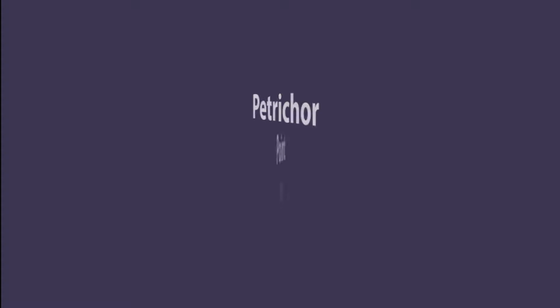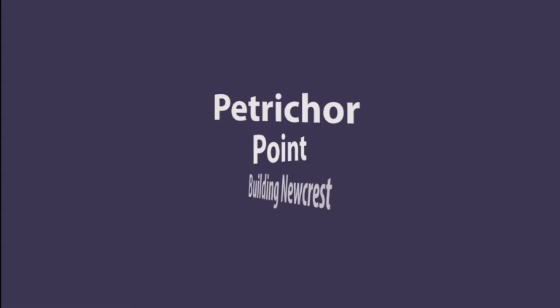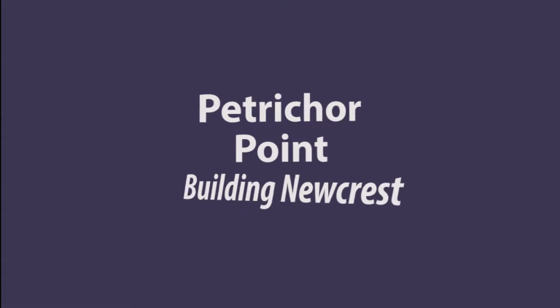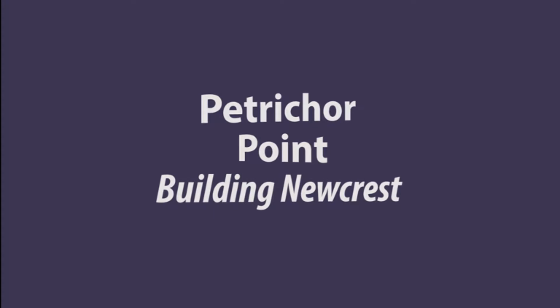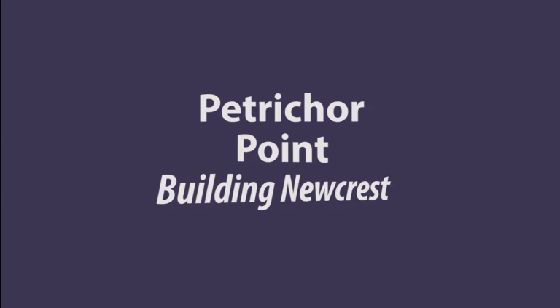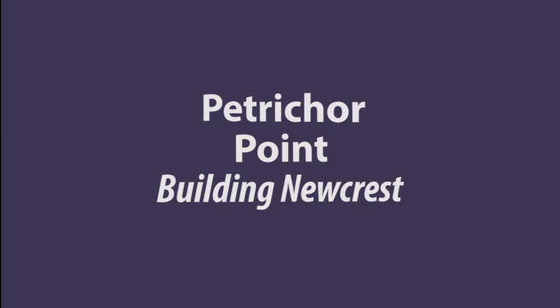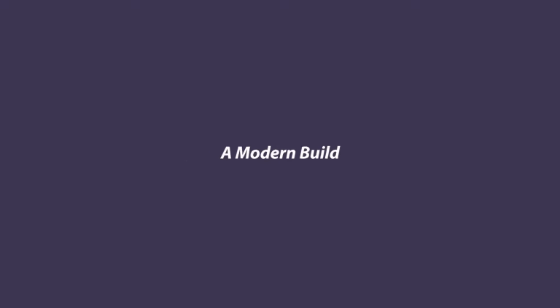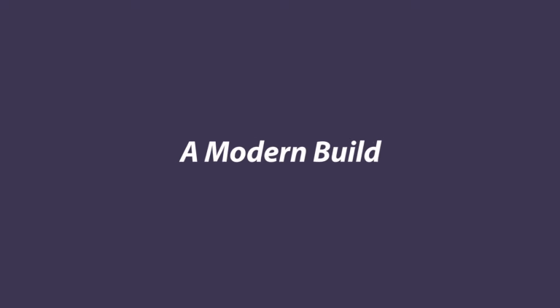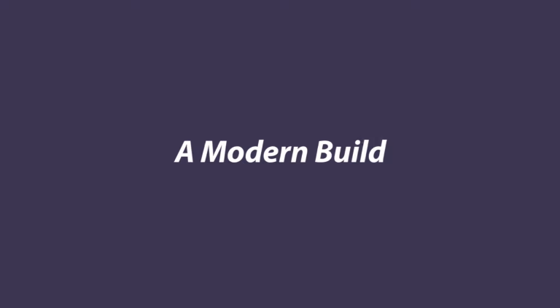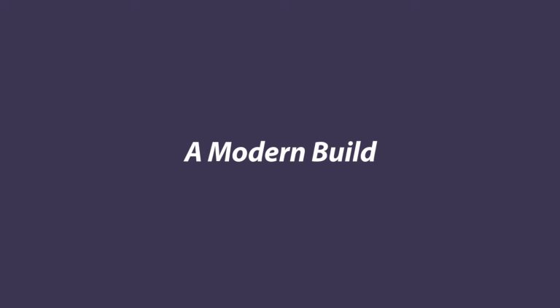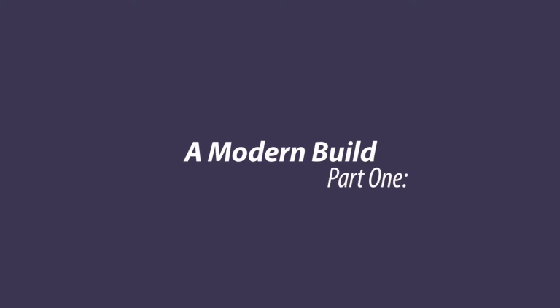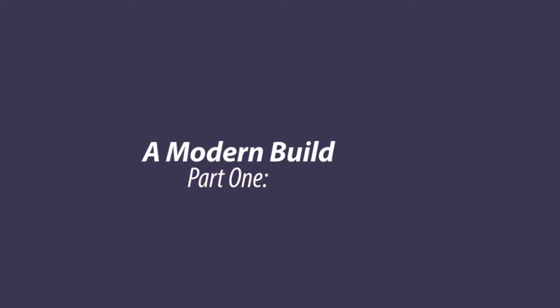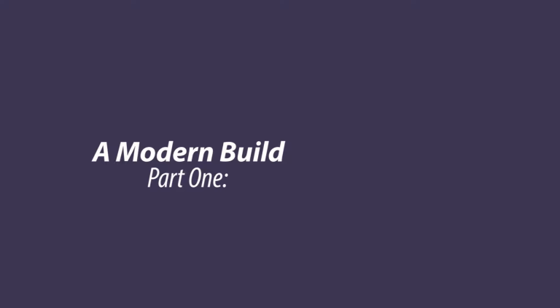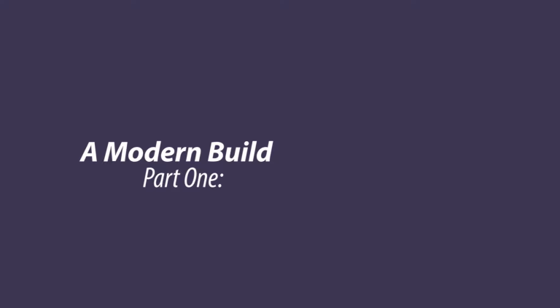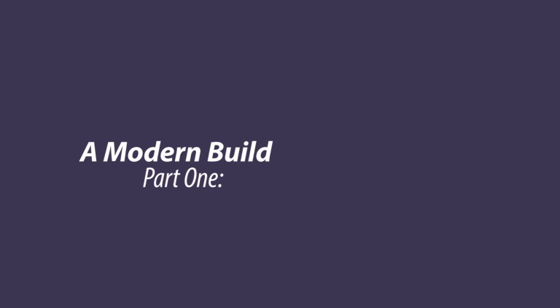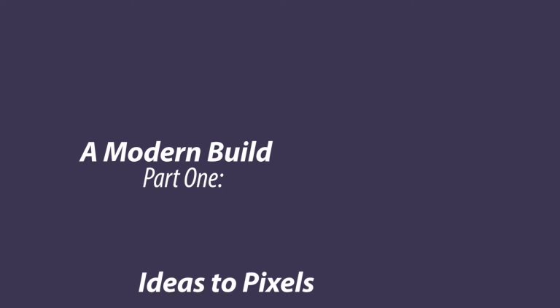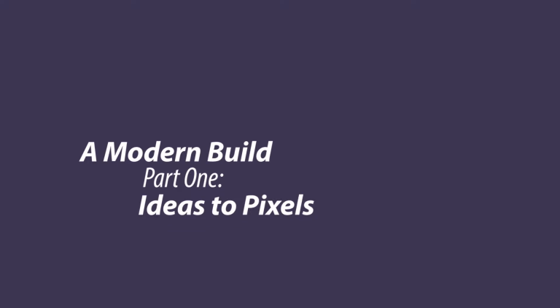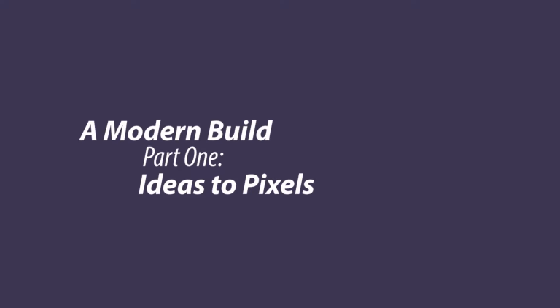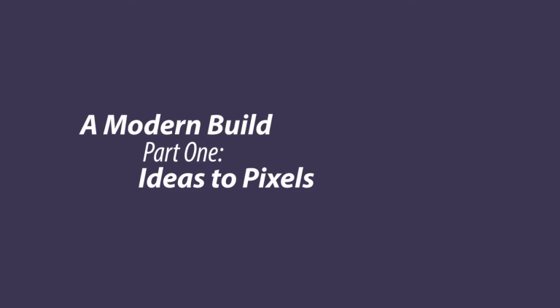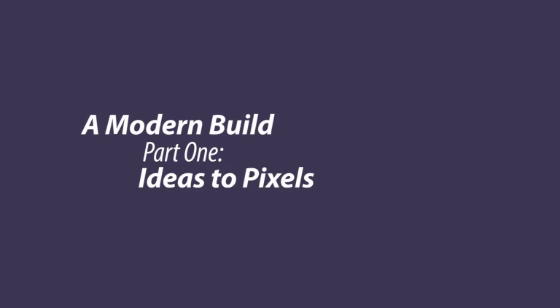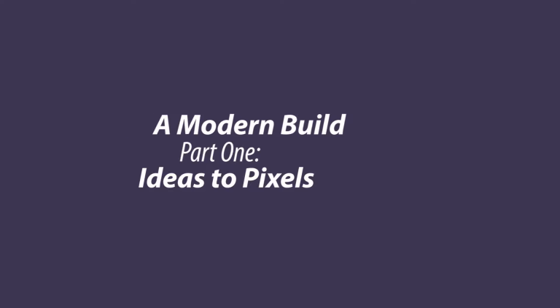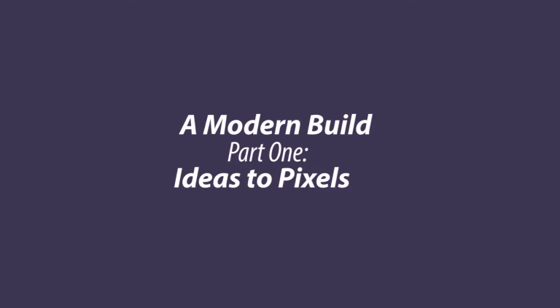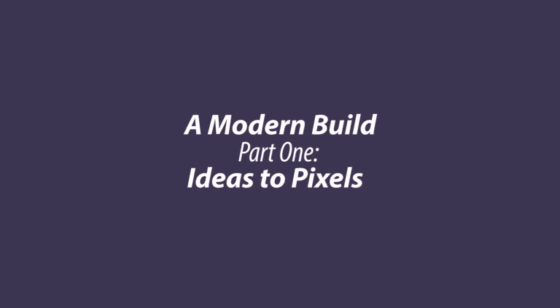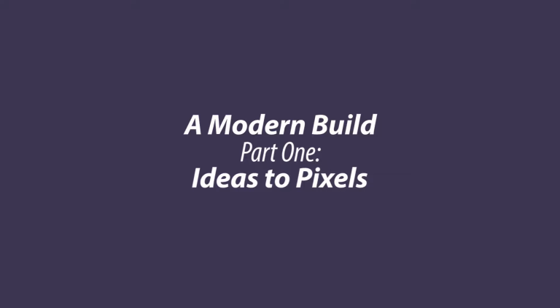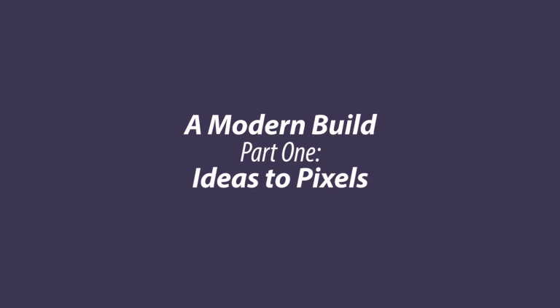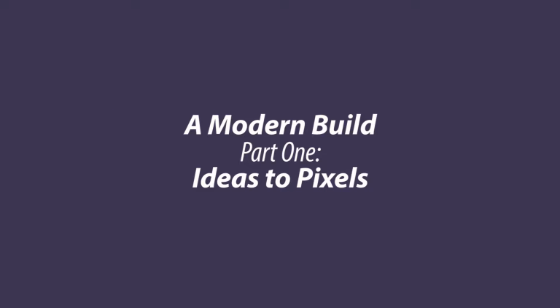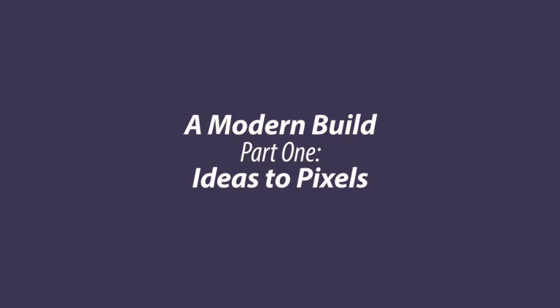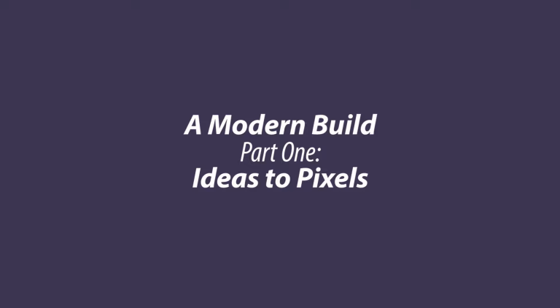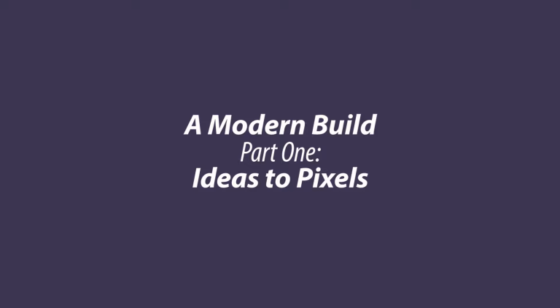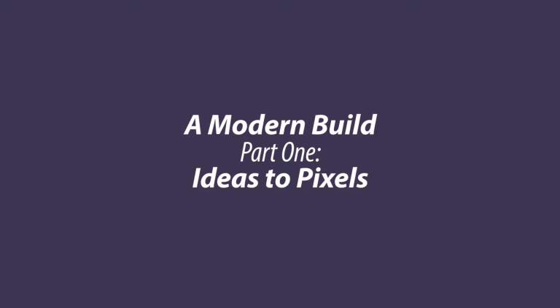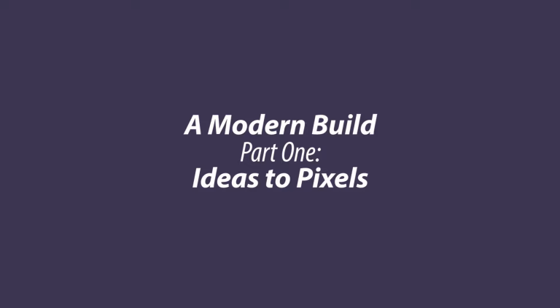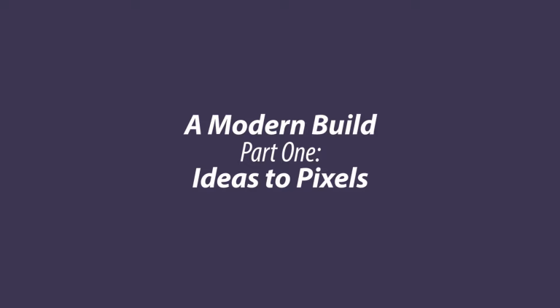This is a video of my Building Newcrest series, Part 1: From Ideas to Pixels - Getting the Bones Right.